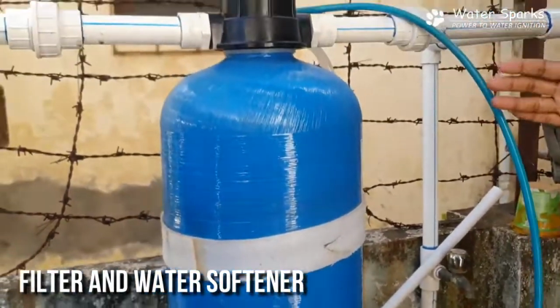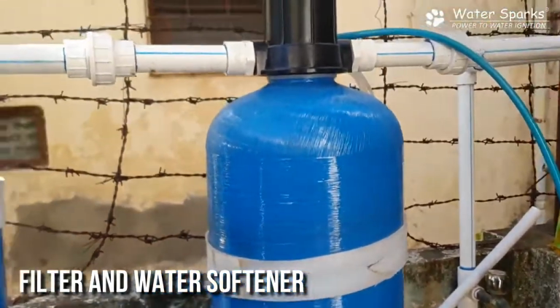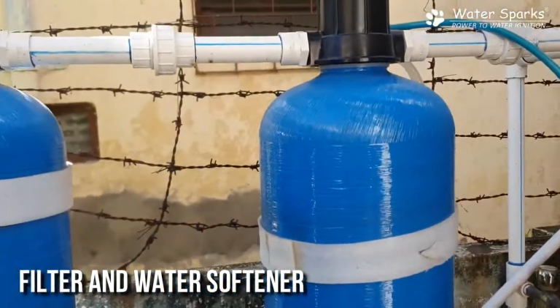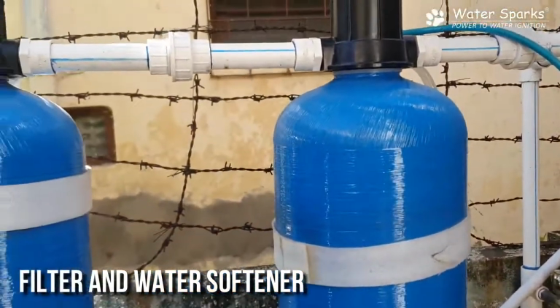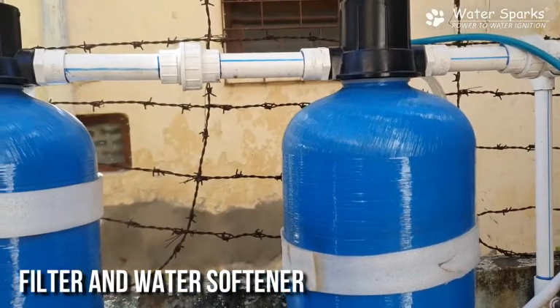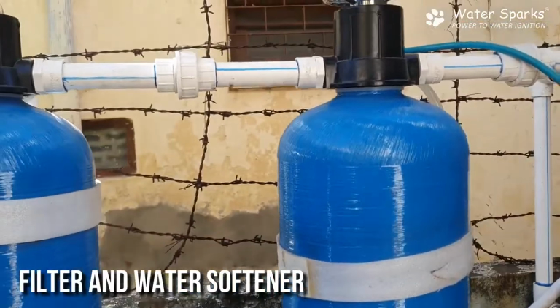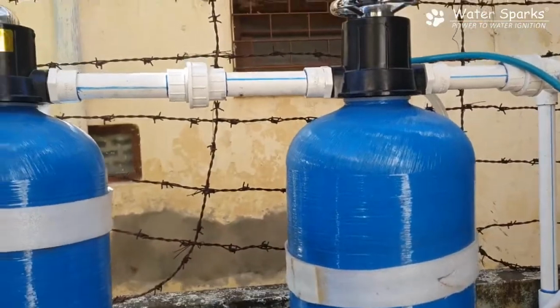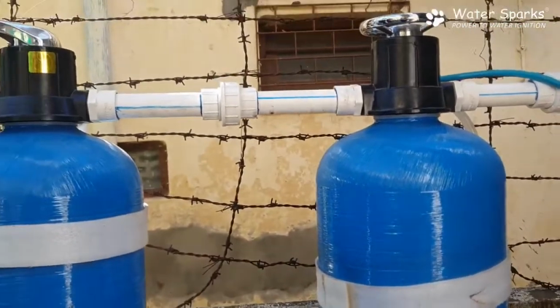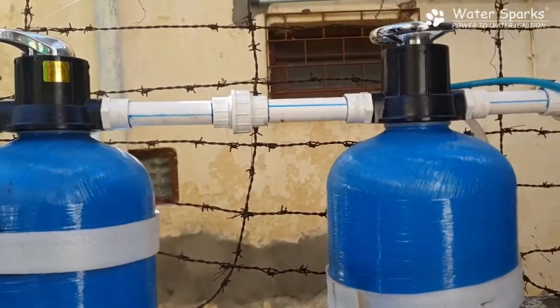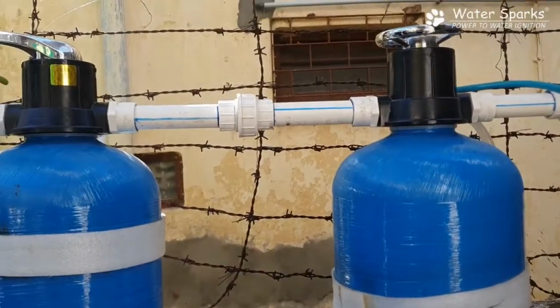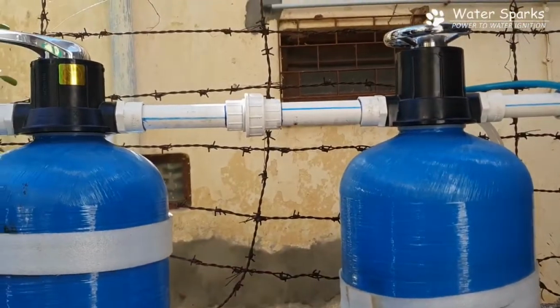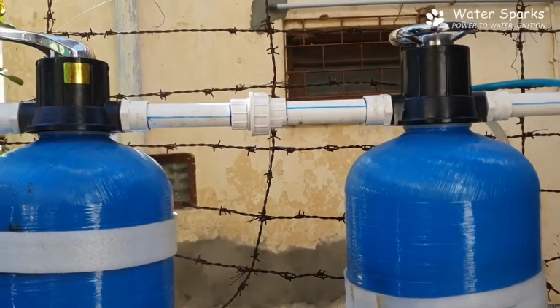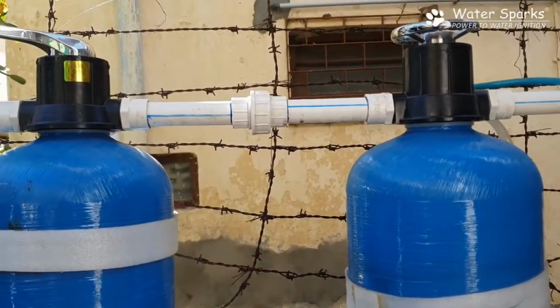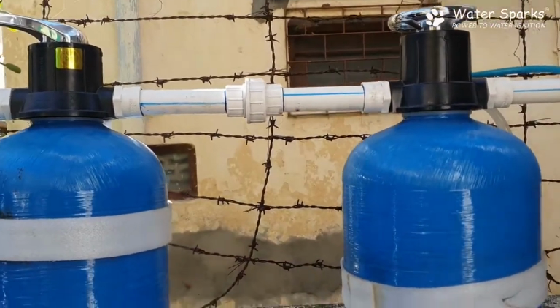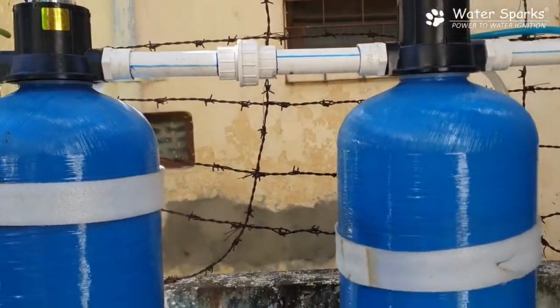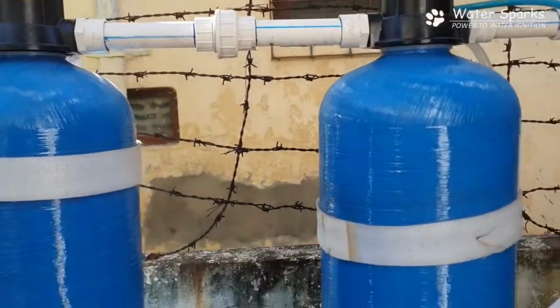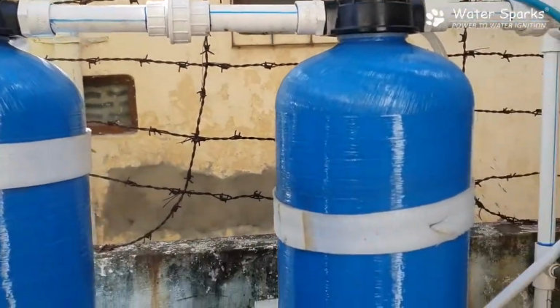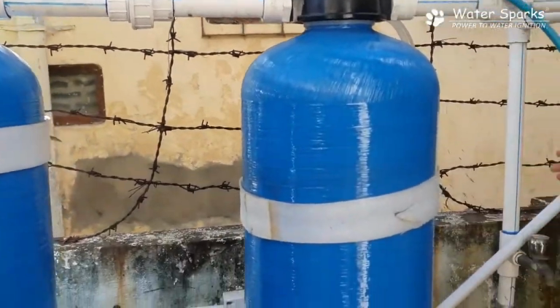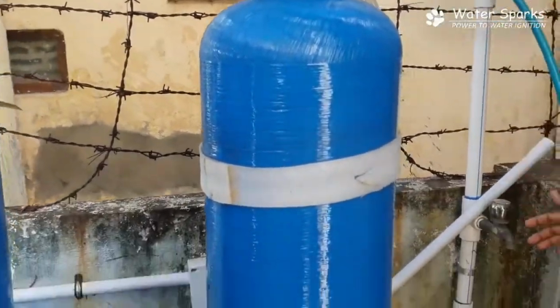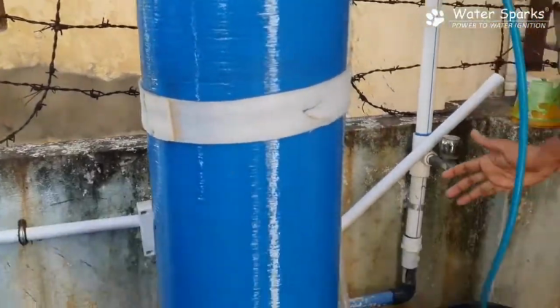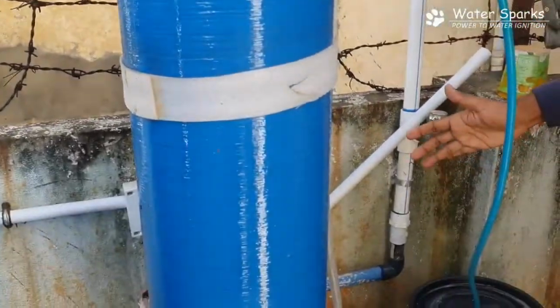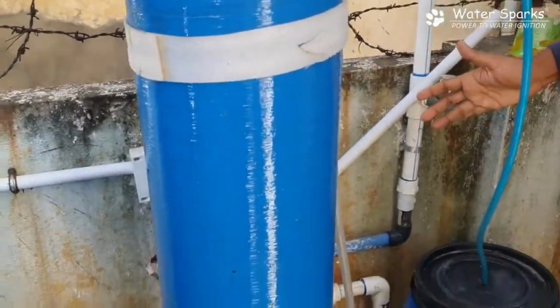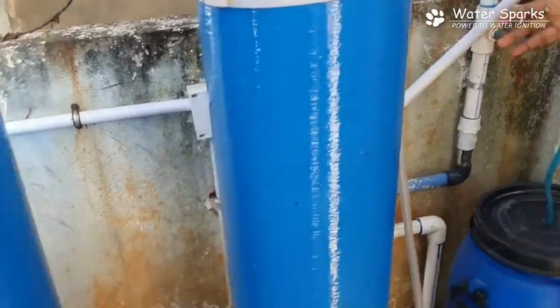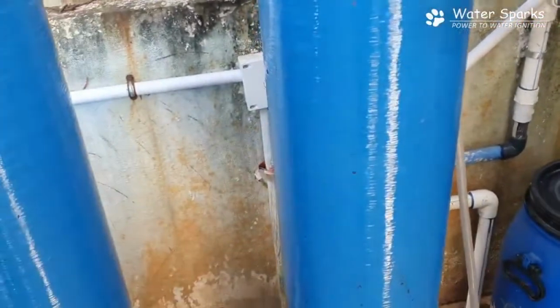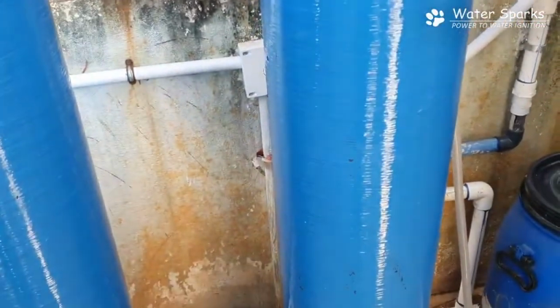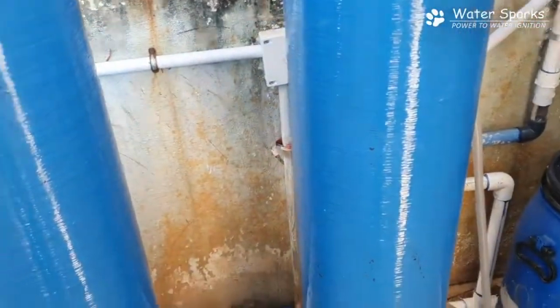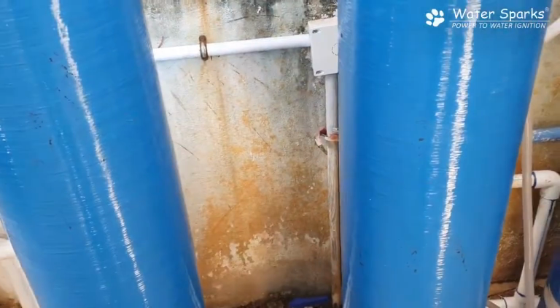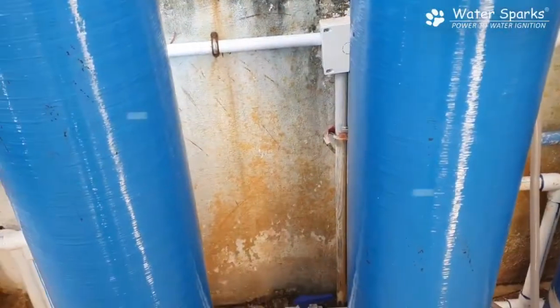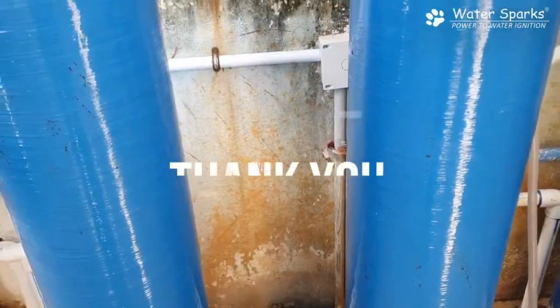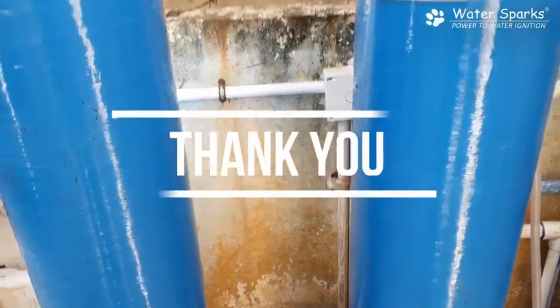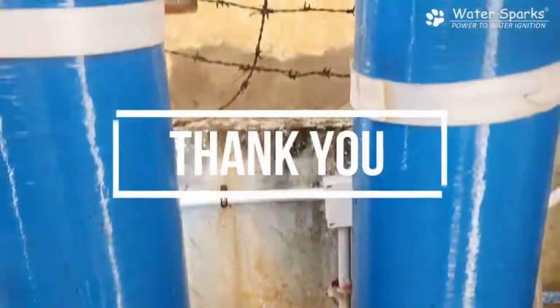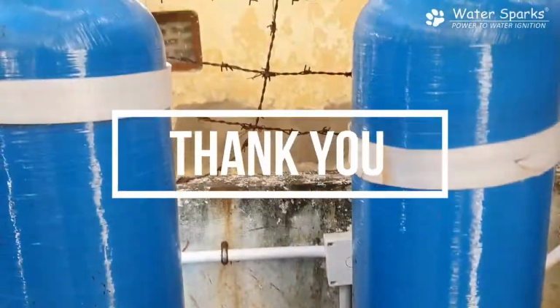After the water comes out of the softener, it becomes soft water, and it is connected to the existing overhead tank through this pipeline.